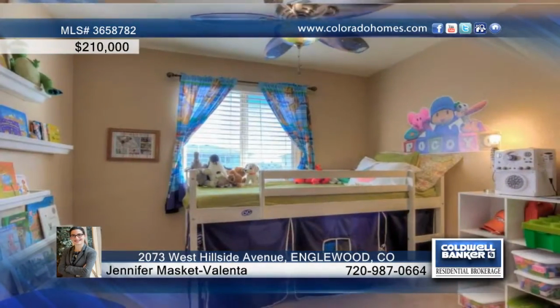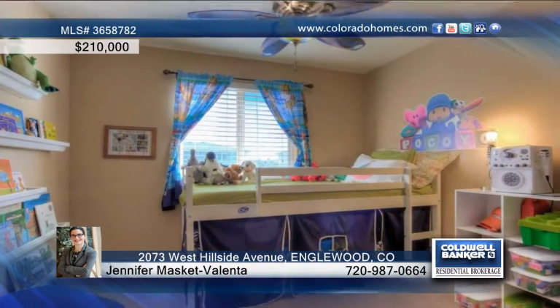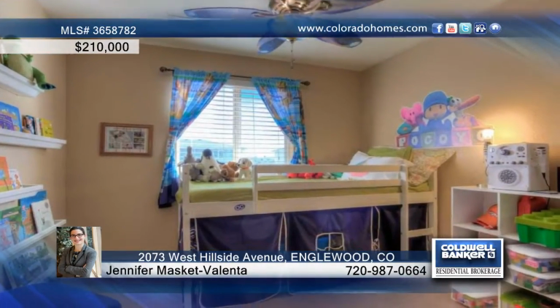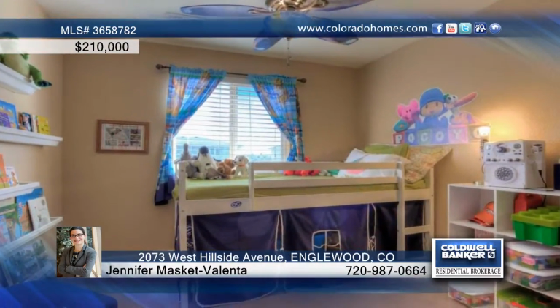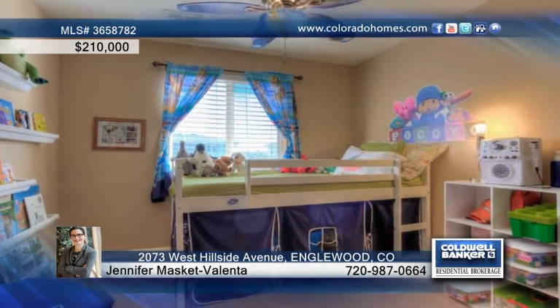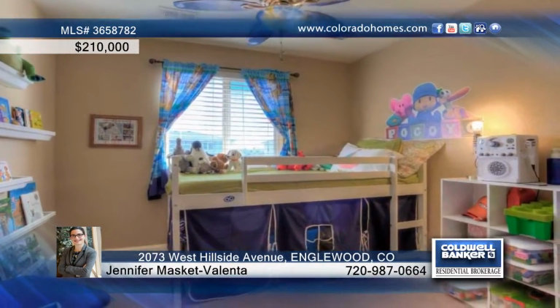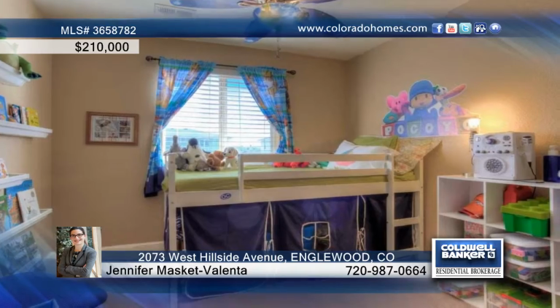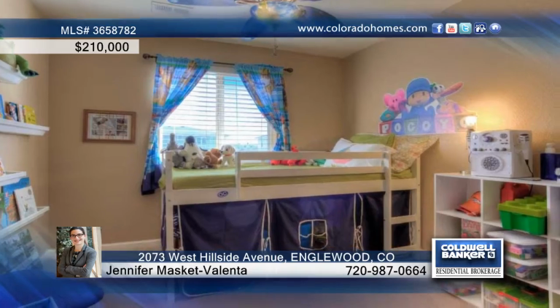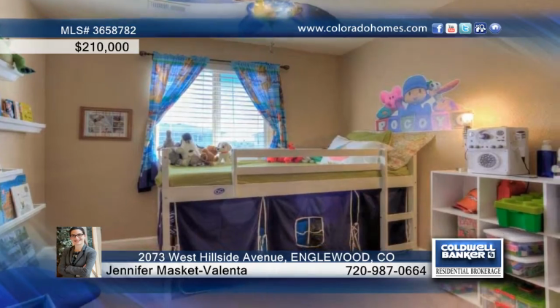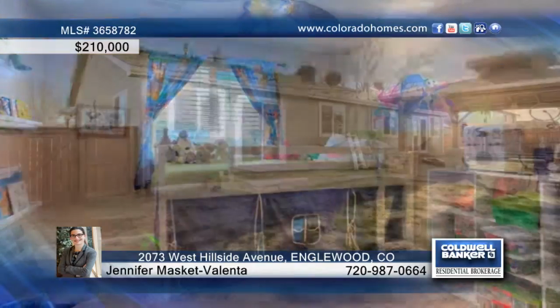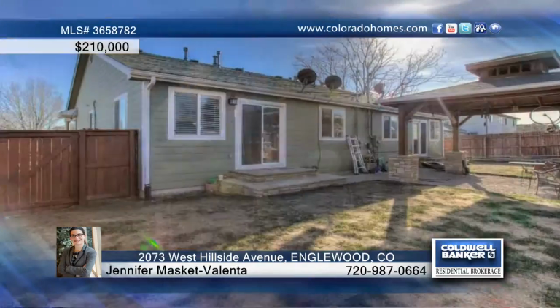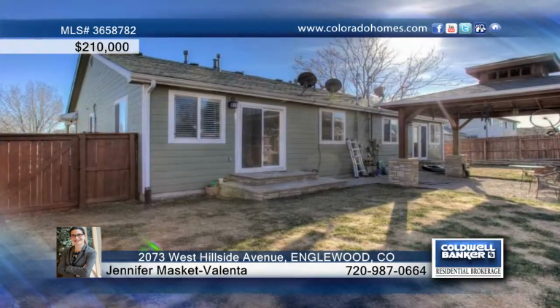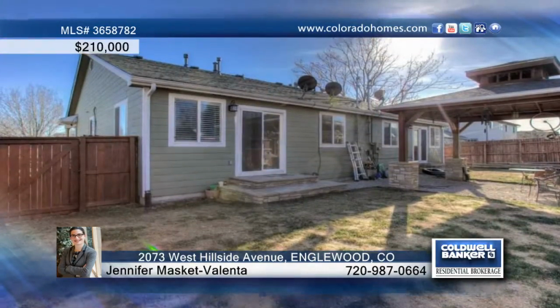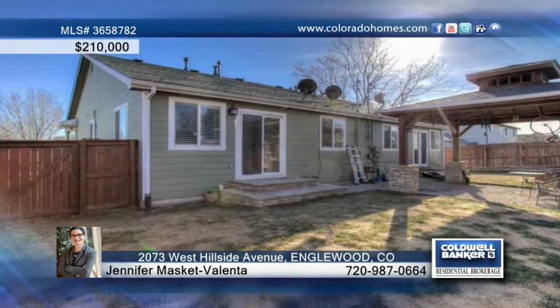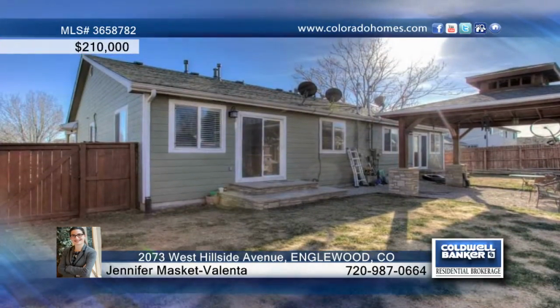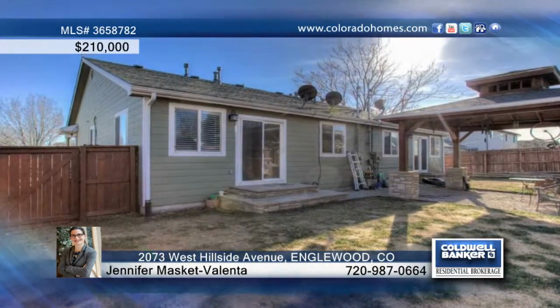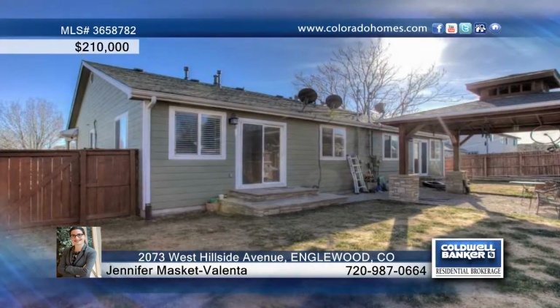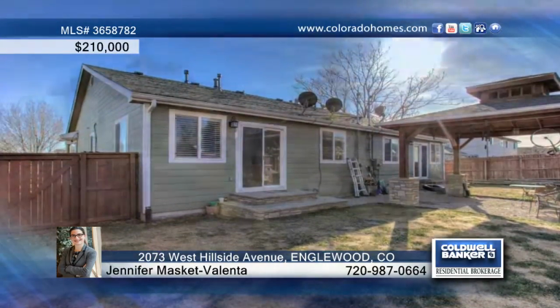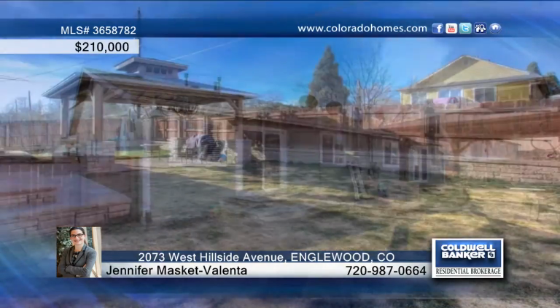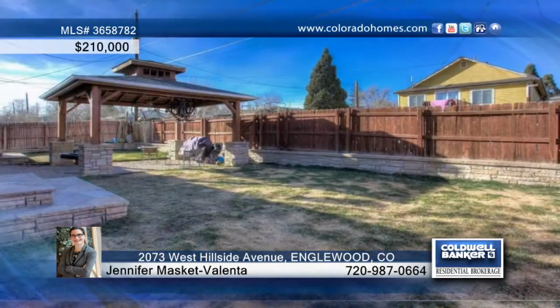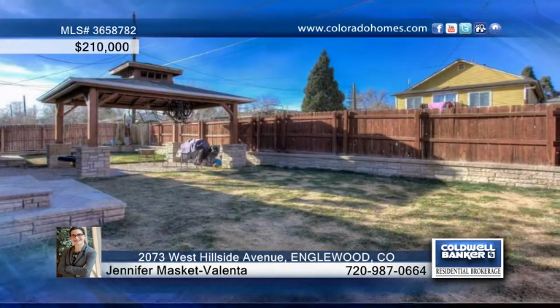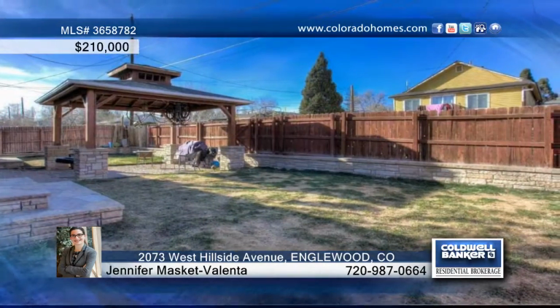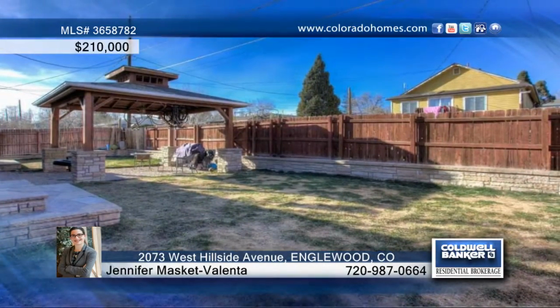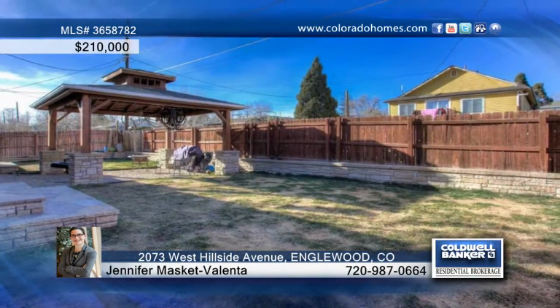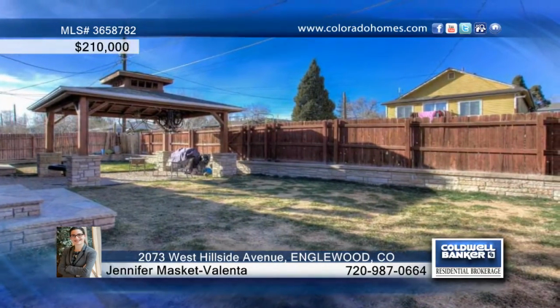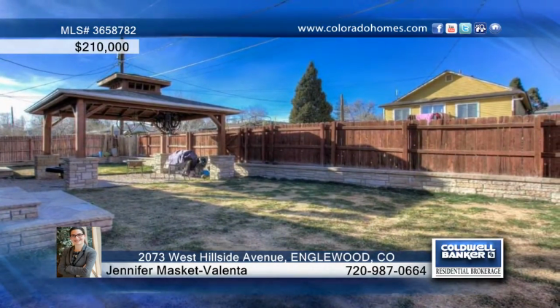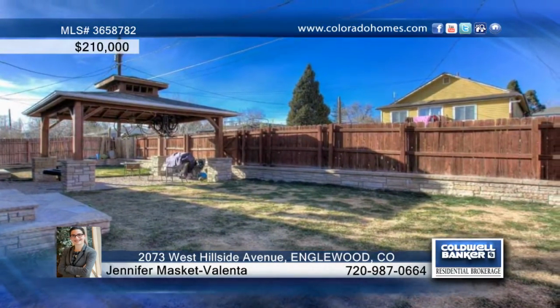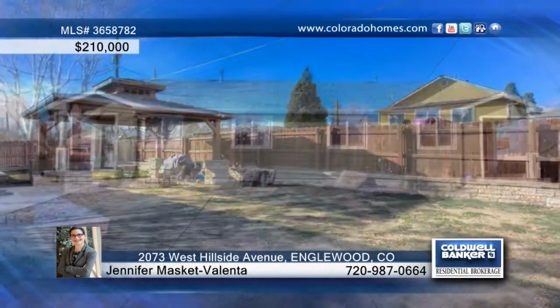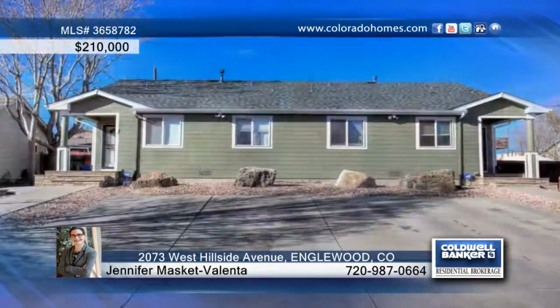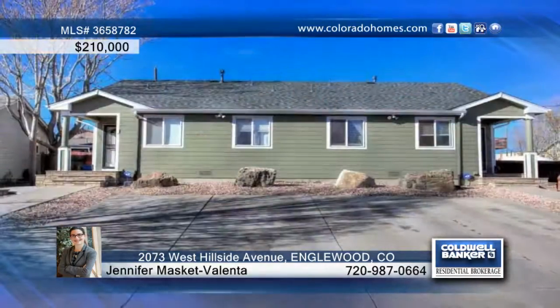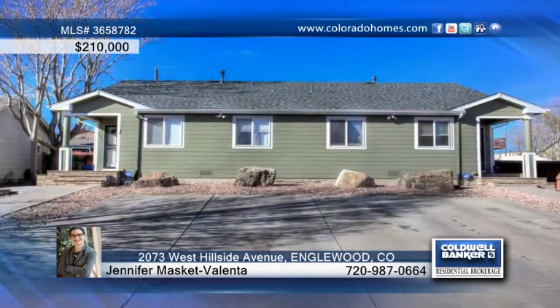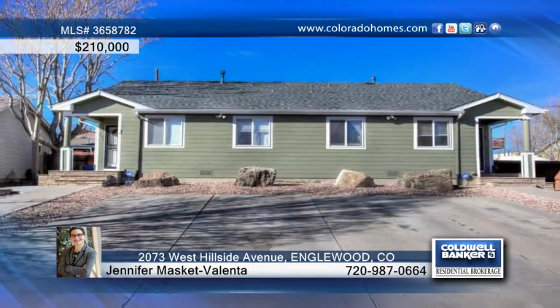Don't wait to see everything that this home has to offer. Contact Jennifer Mask at Valenta to schedule your private tour.